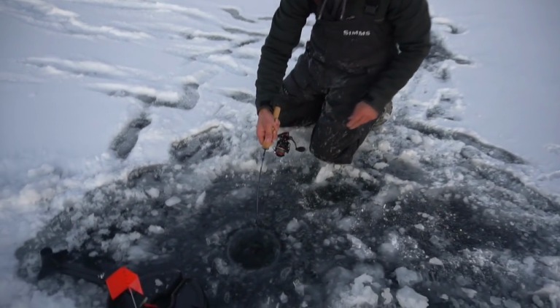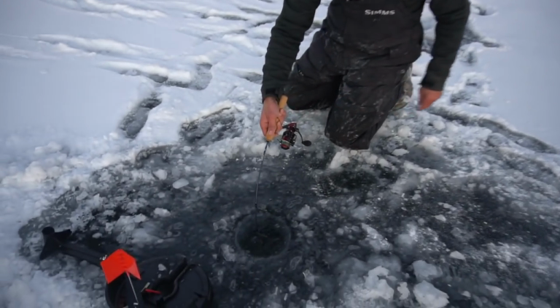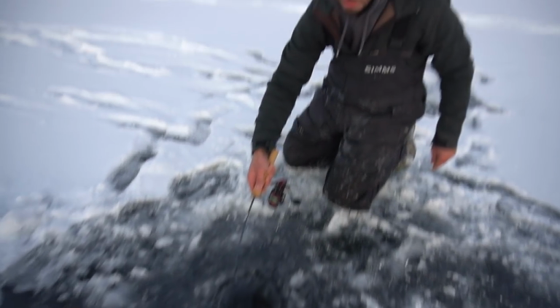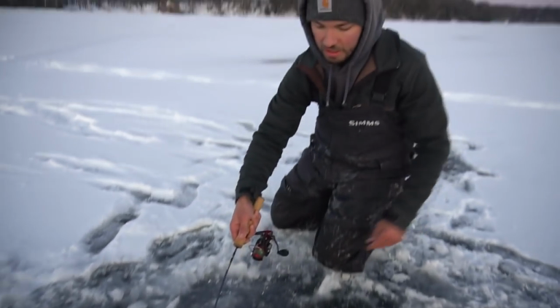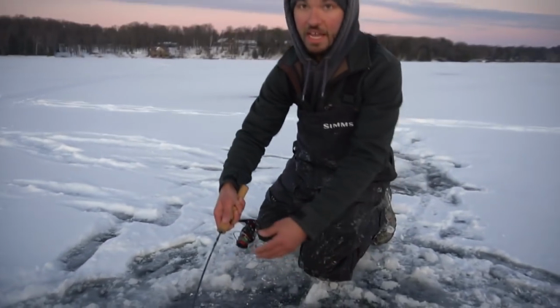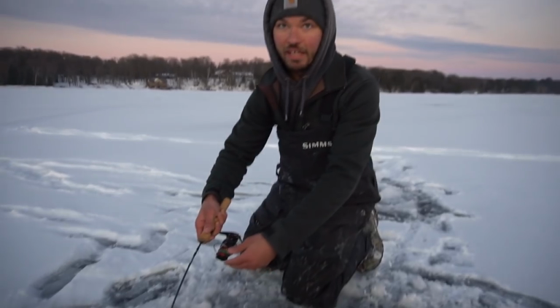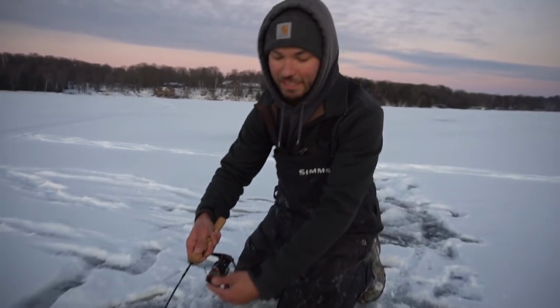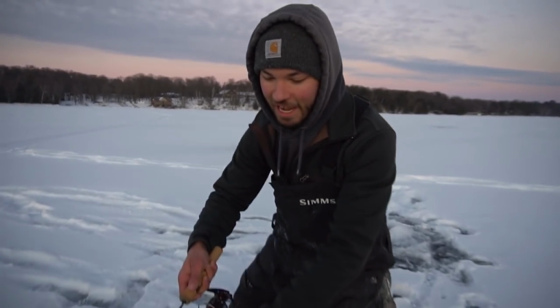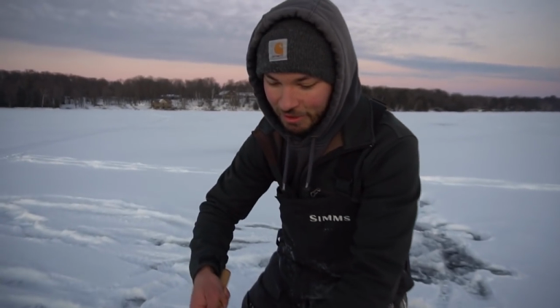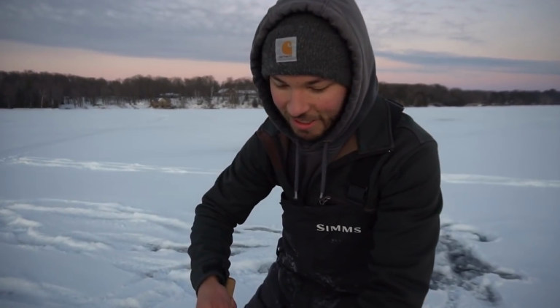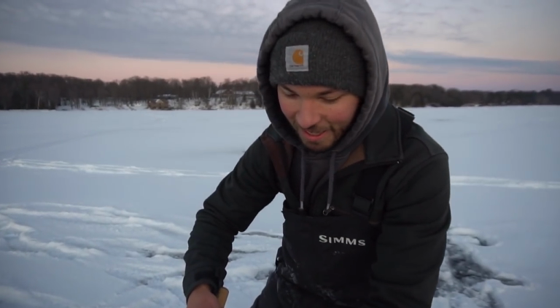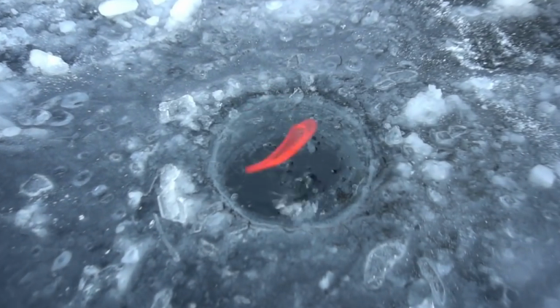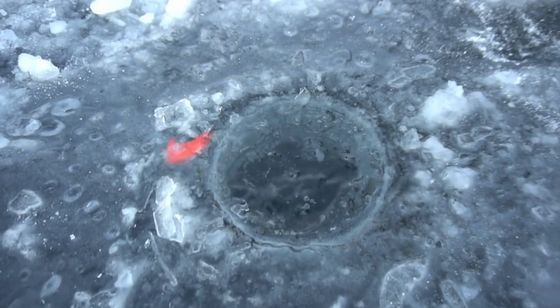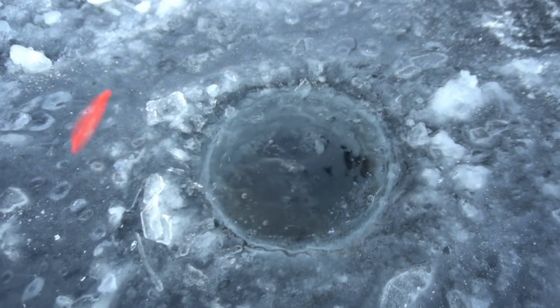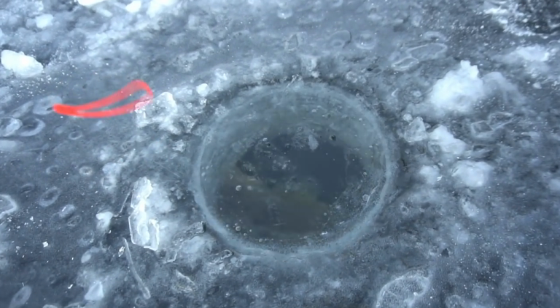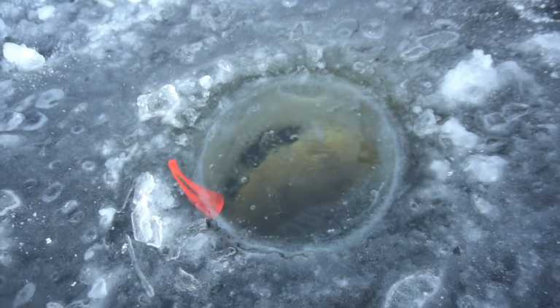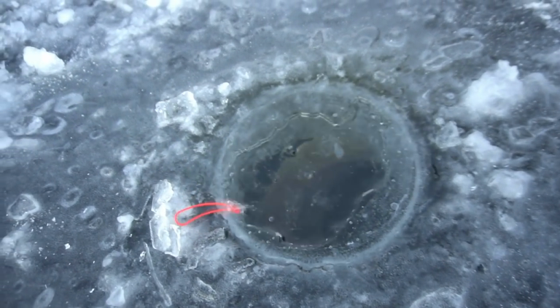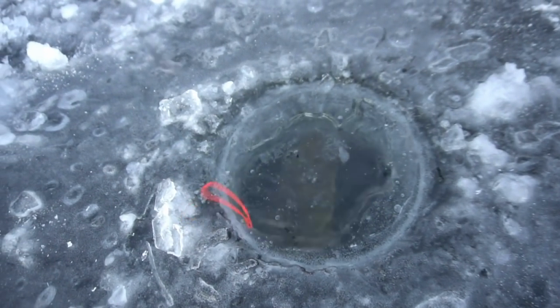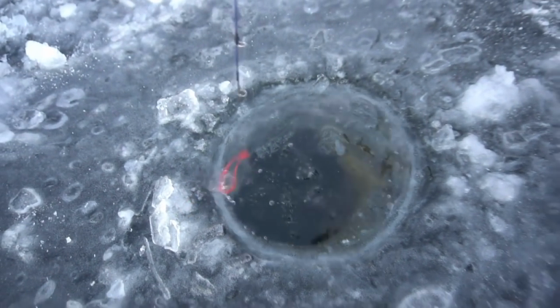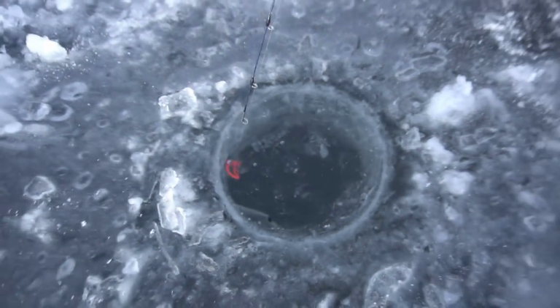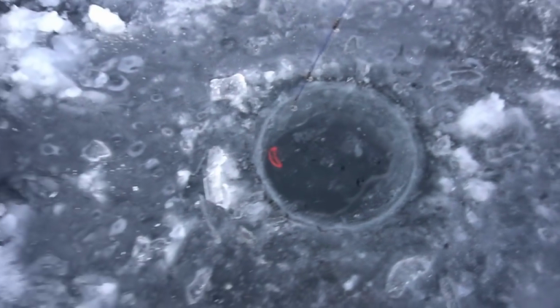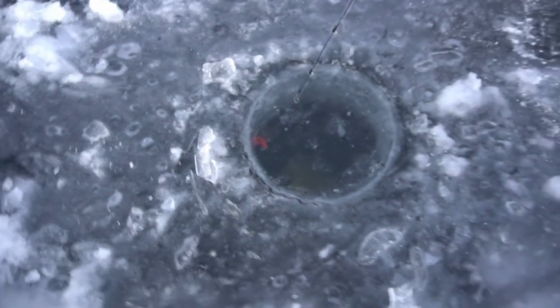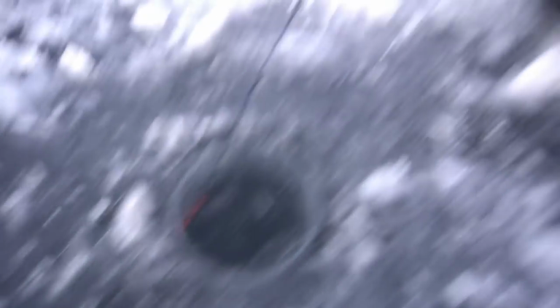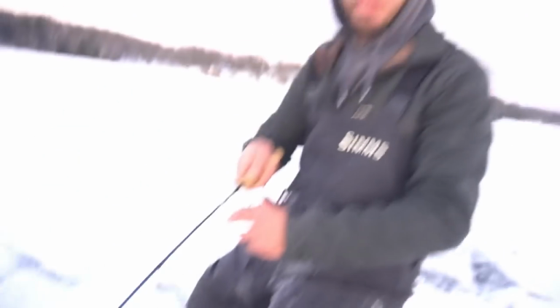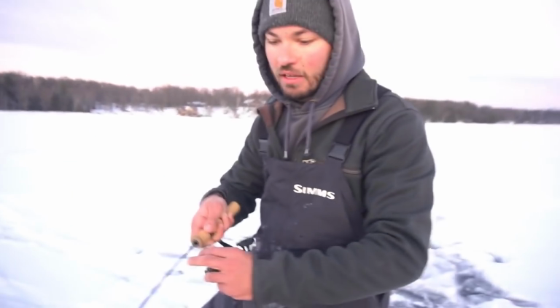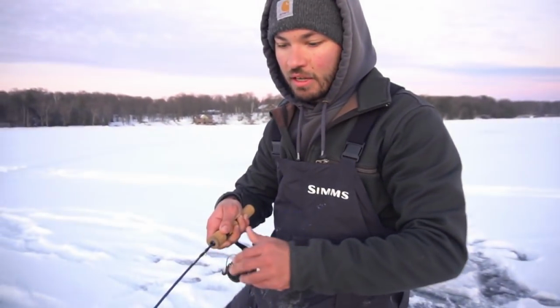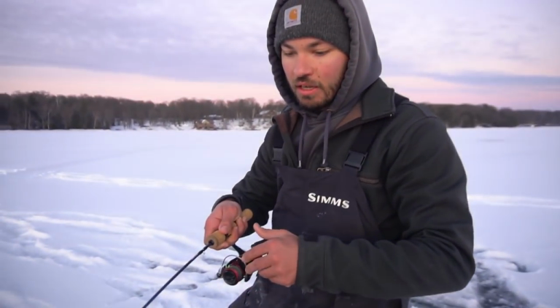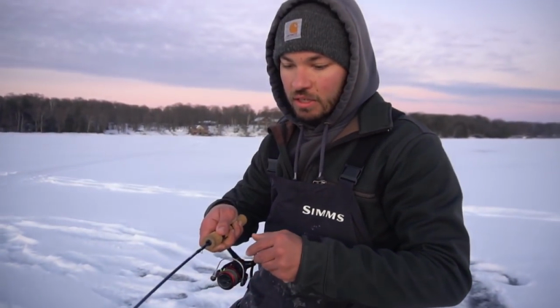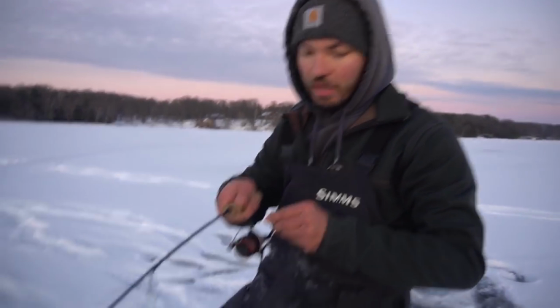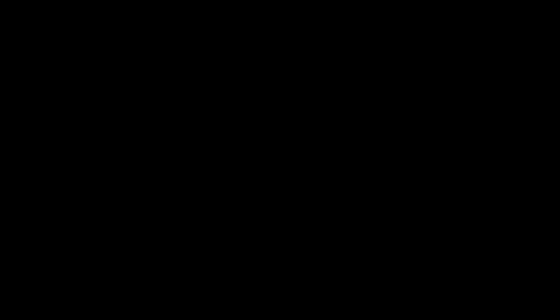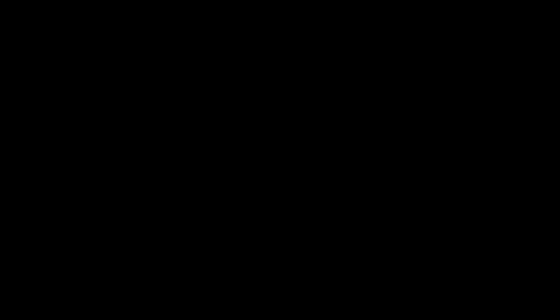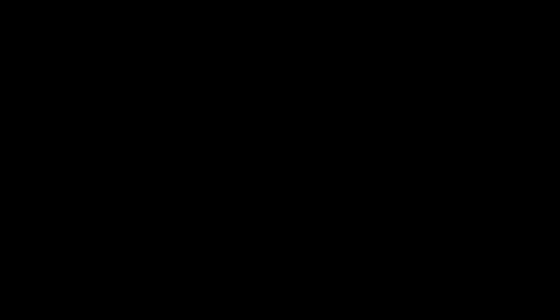Oh my goodness, that's a tank dude! Oh my god, Cody — this is the biggest walleye I've ever had on my line!